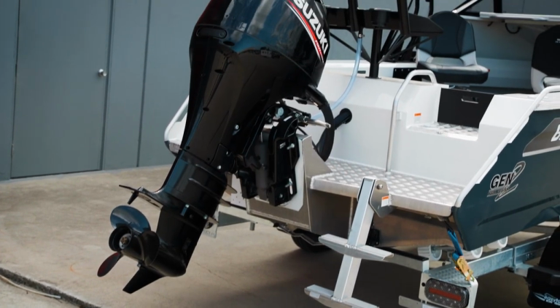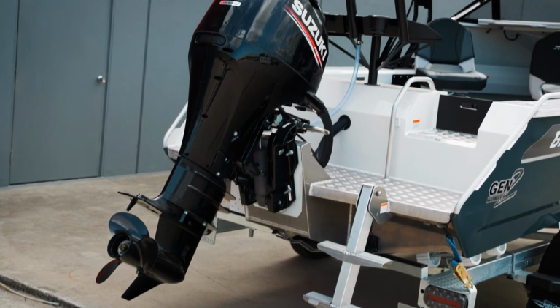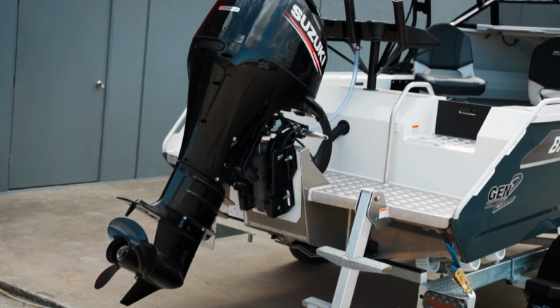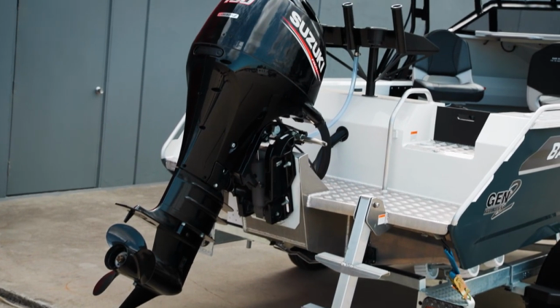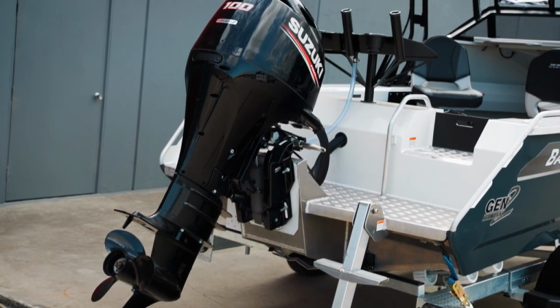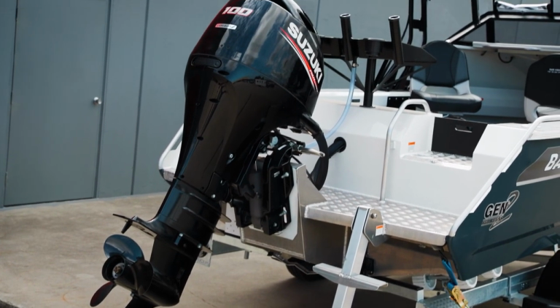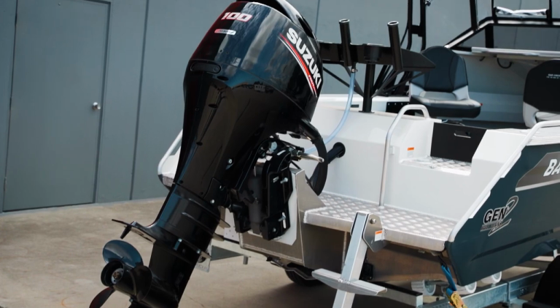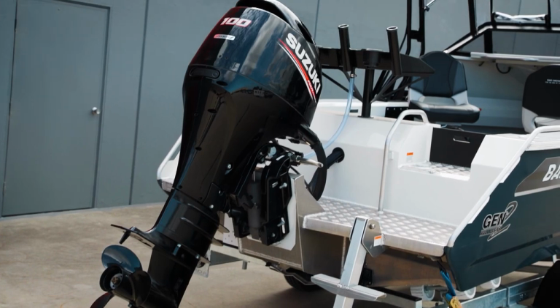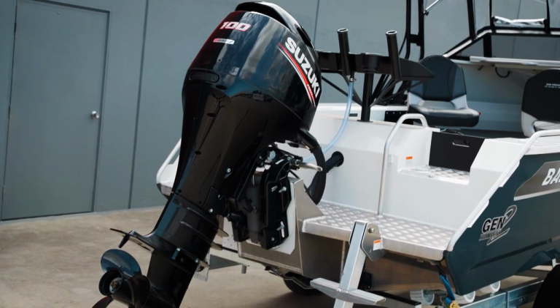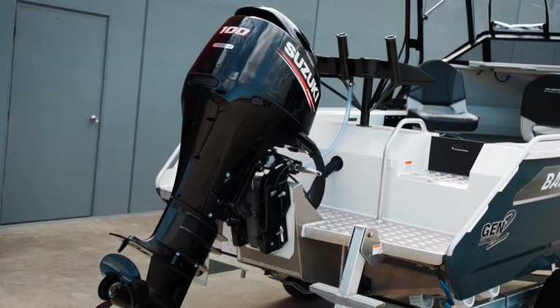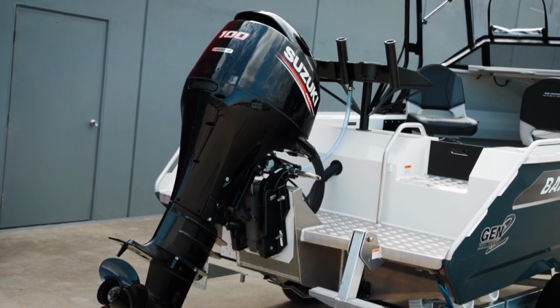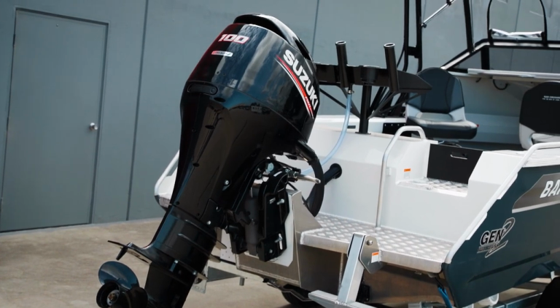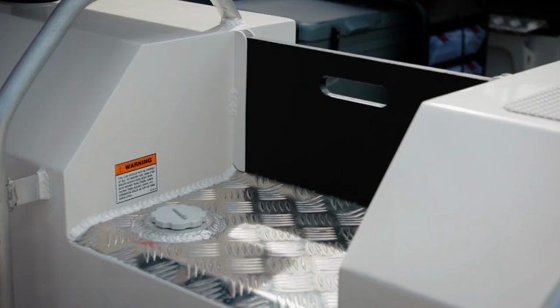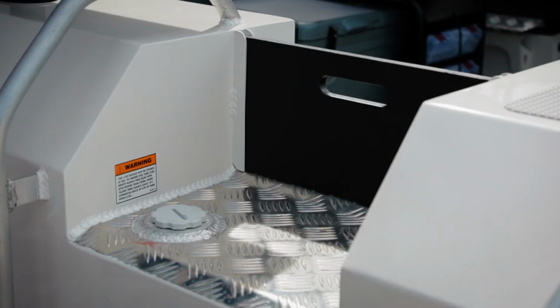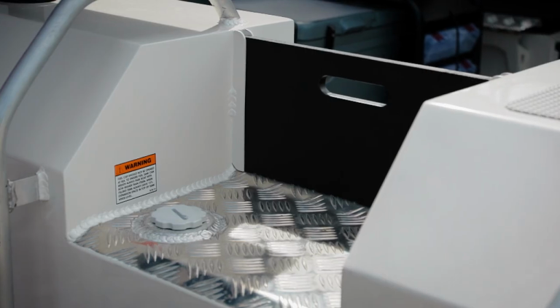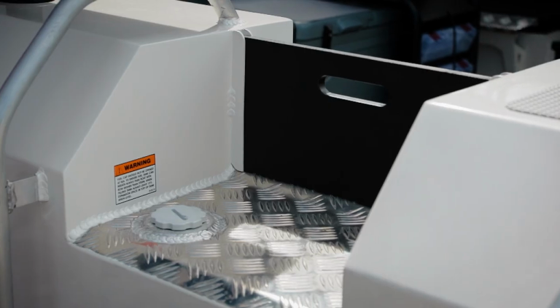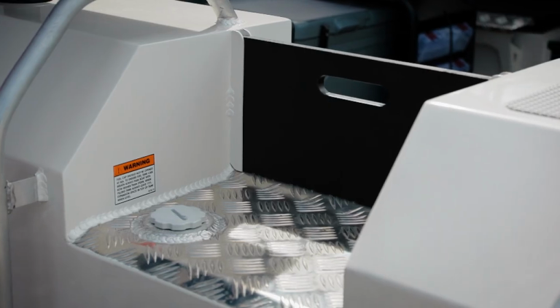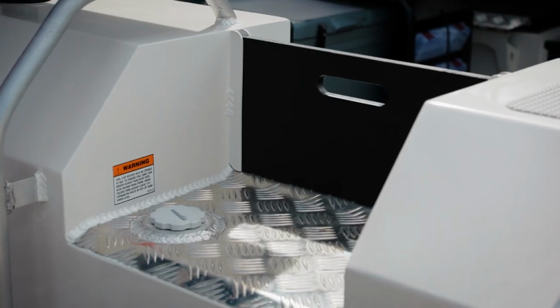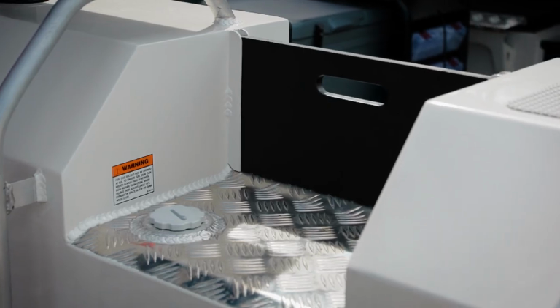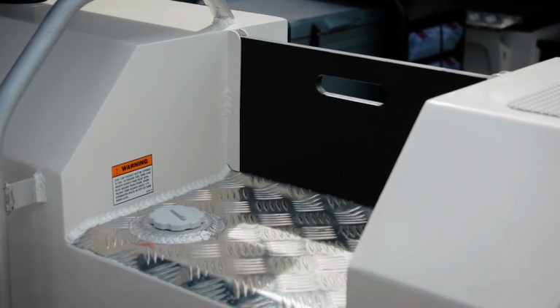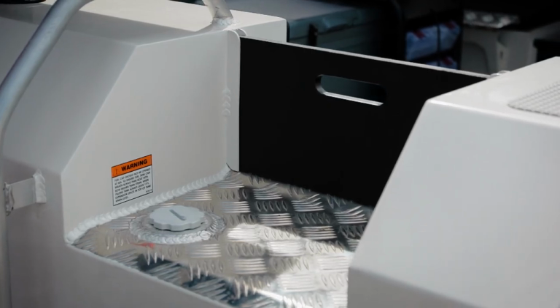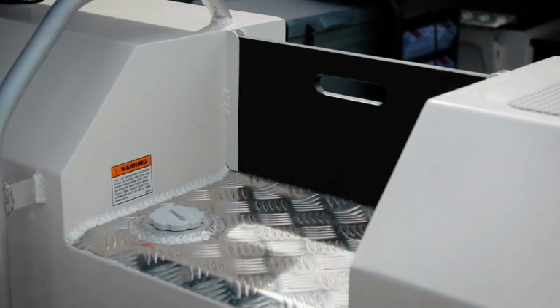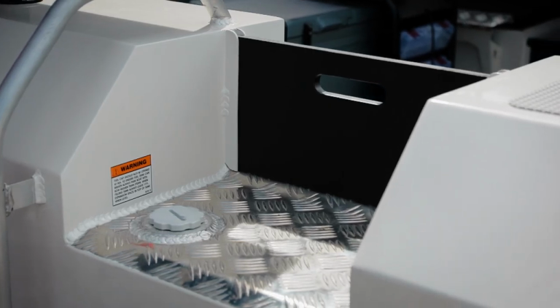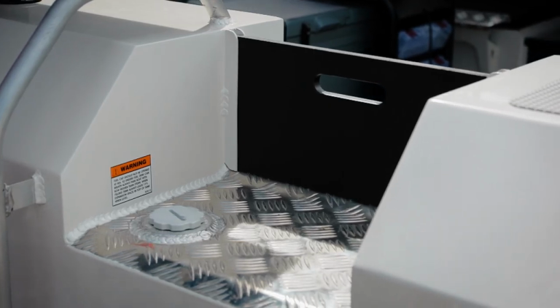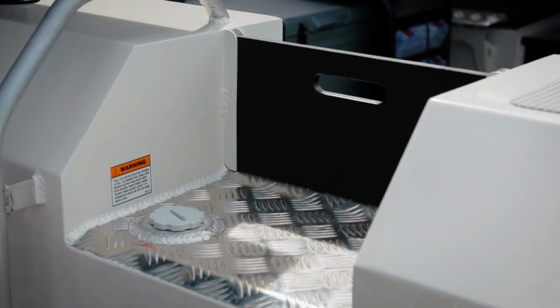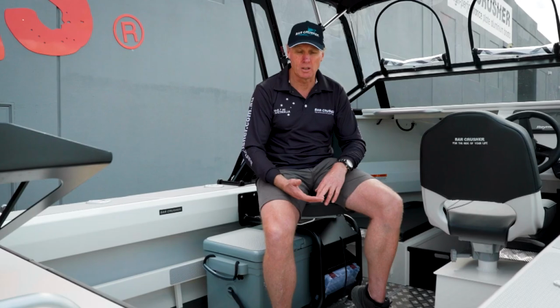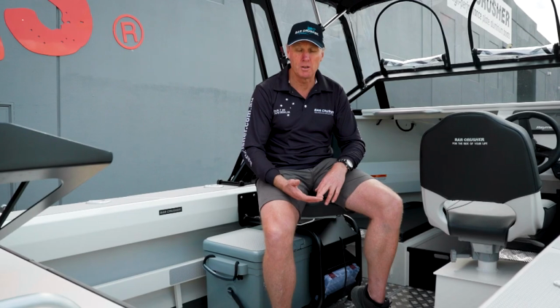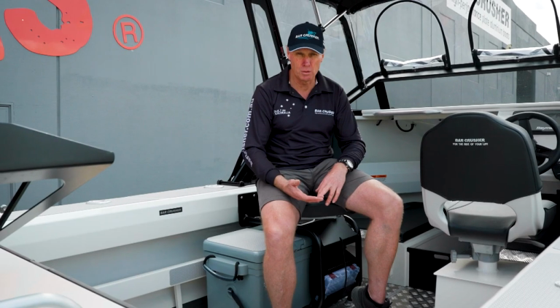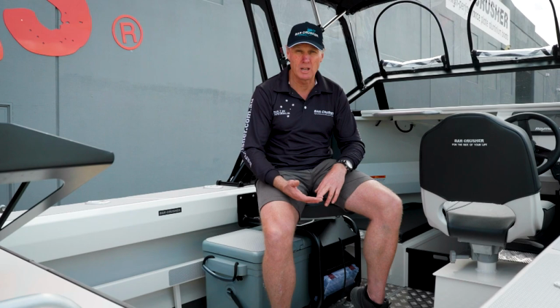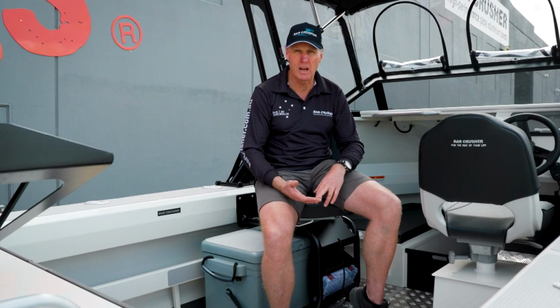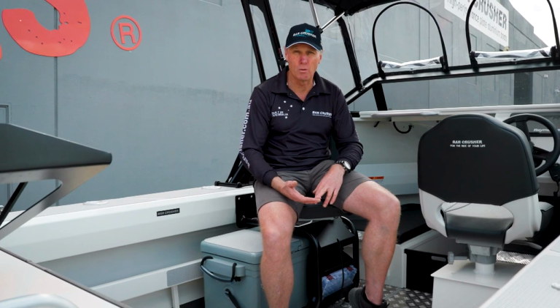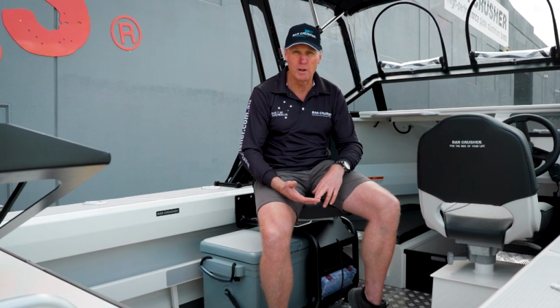The boat's rated for a 115 horsepower engine and can carry 115 litres of fuel, so it'll give you a good day out on the water.